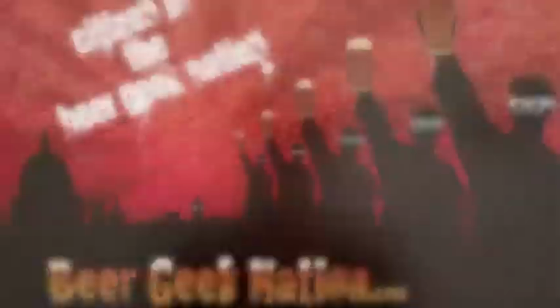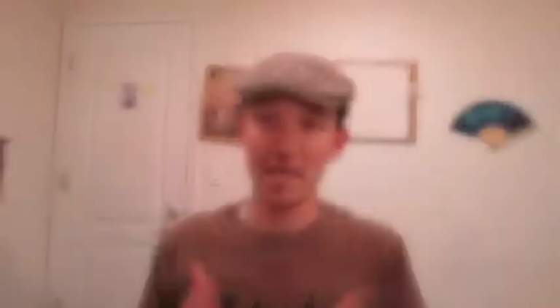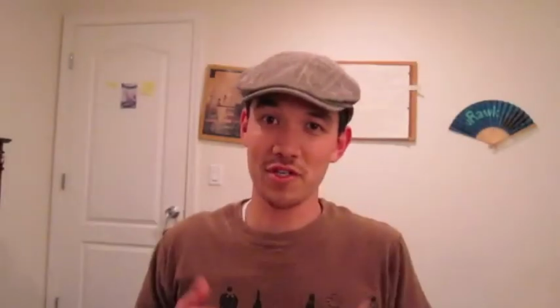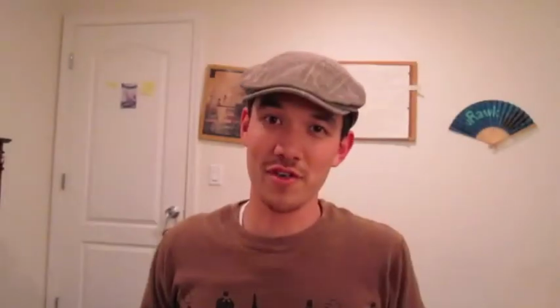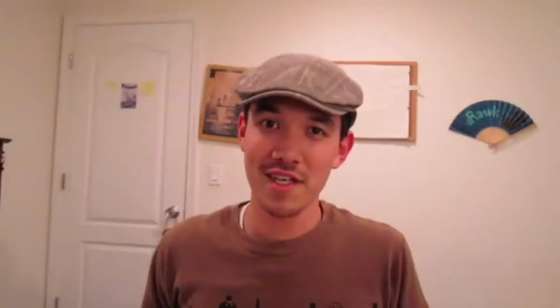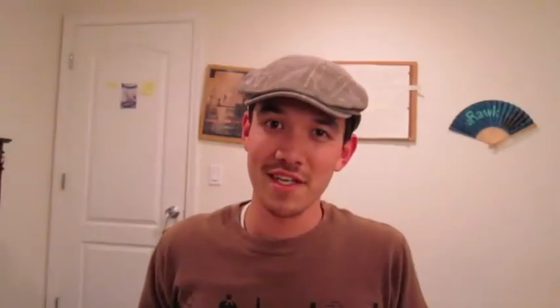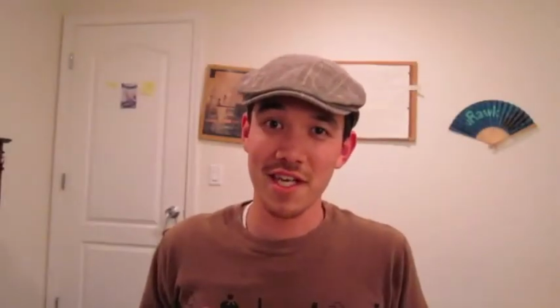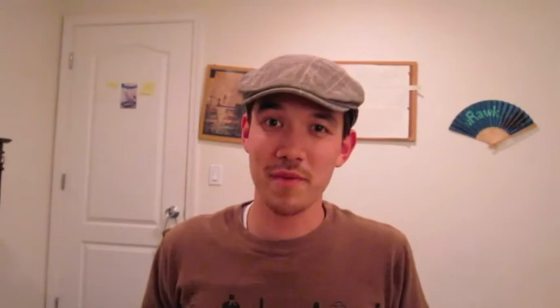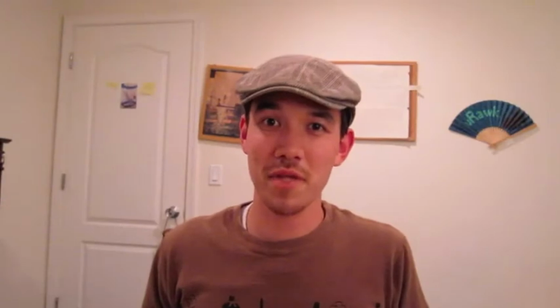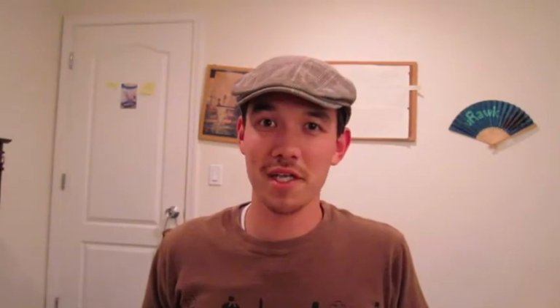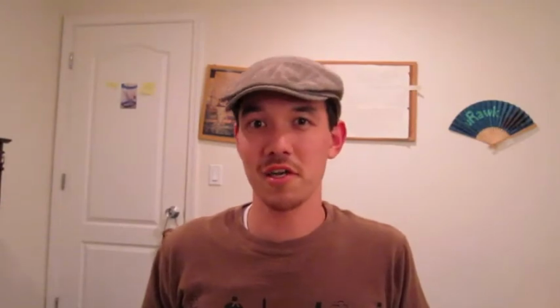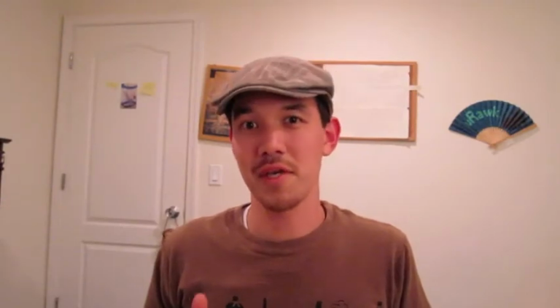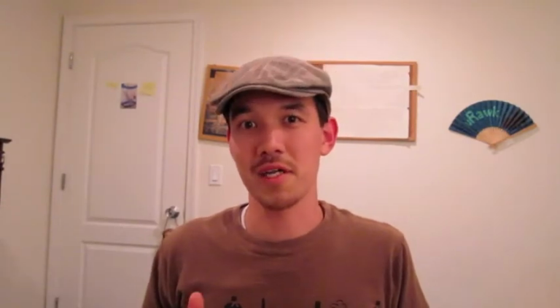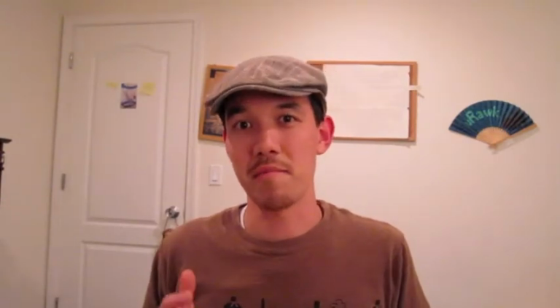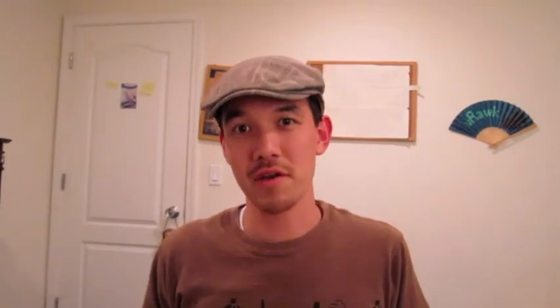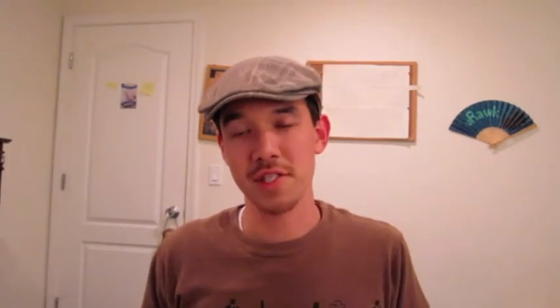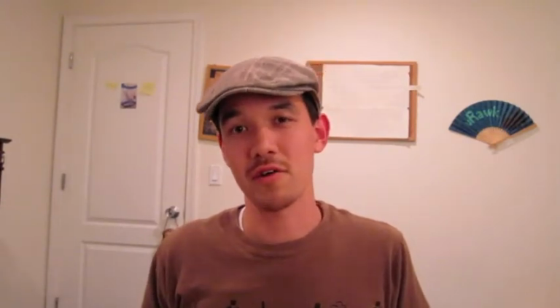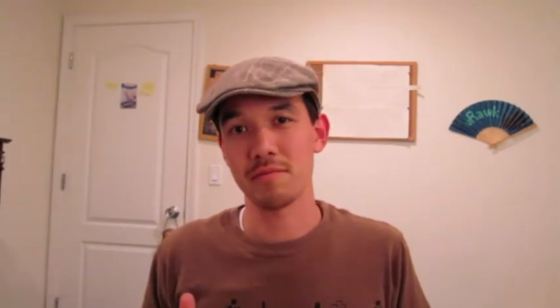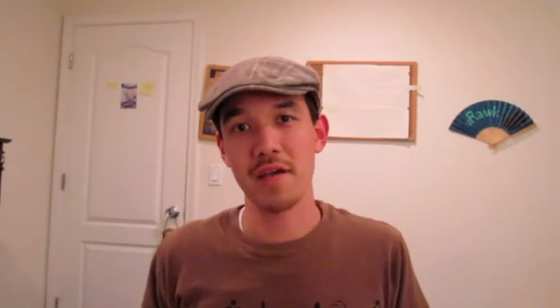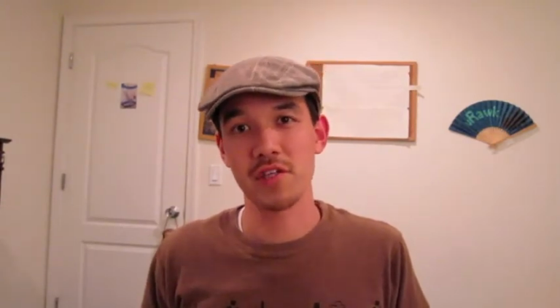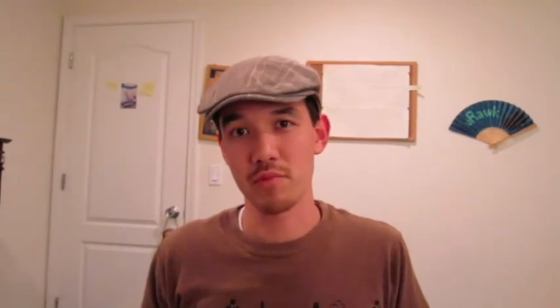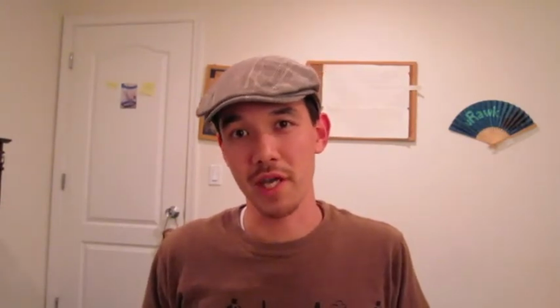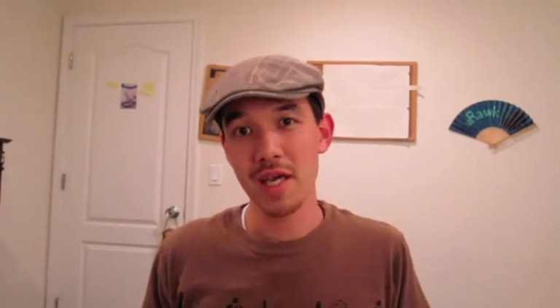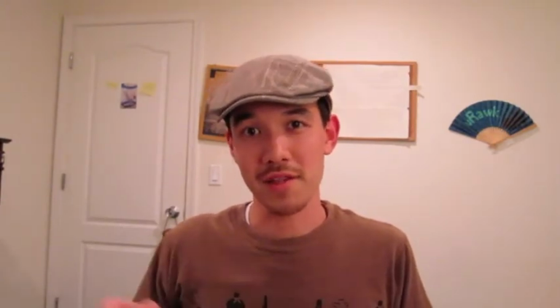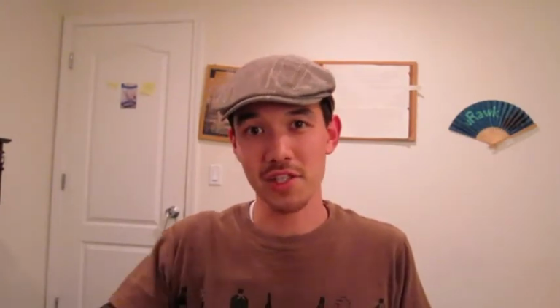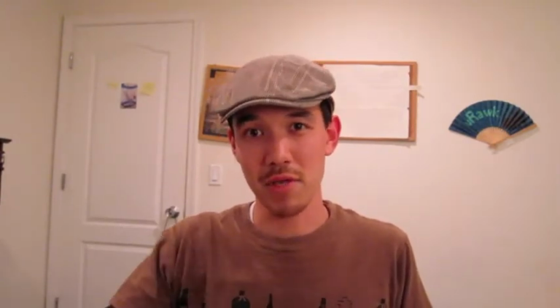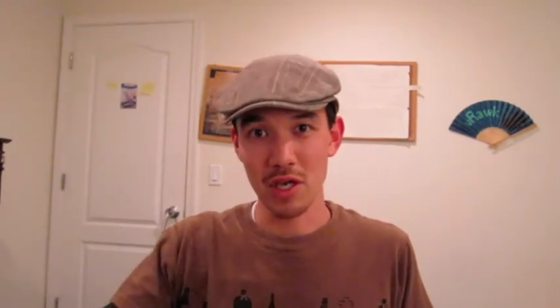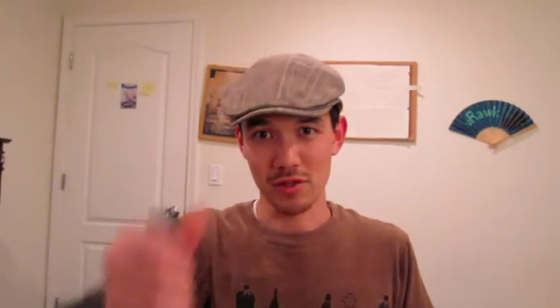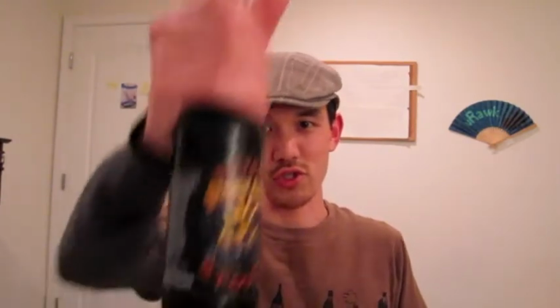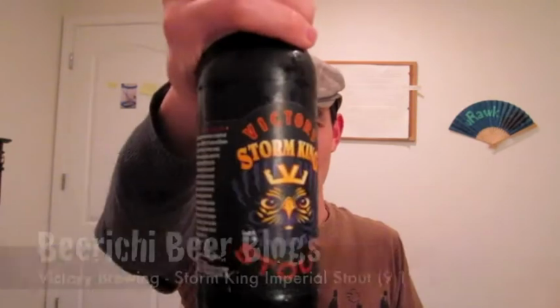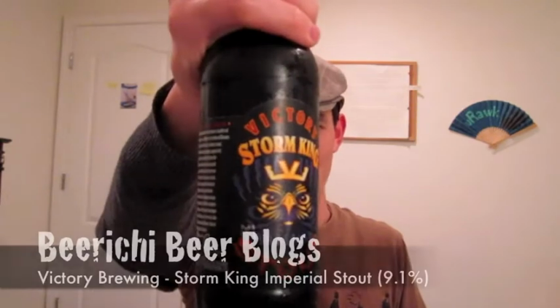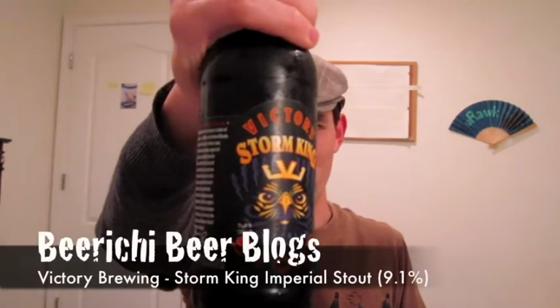Hey Beertubers! Tonight's beer blog is going to be on an Imperial Stout by Victory Brewing, and that is going to be the Storm King.